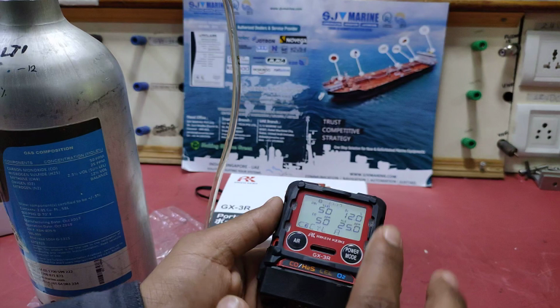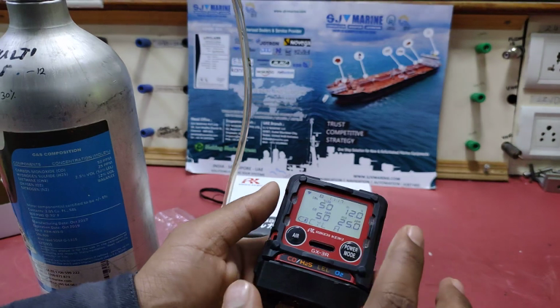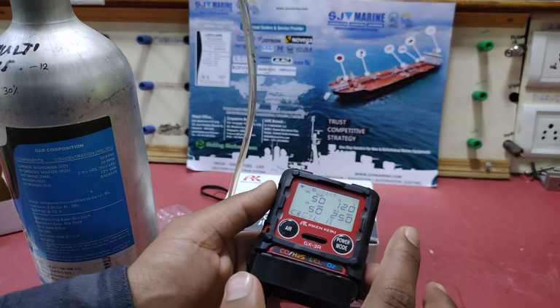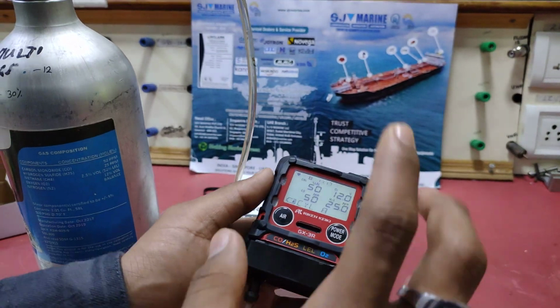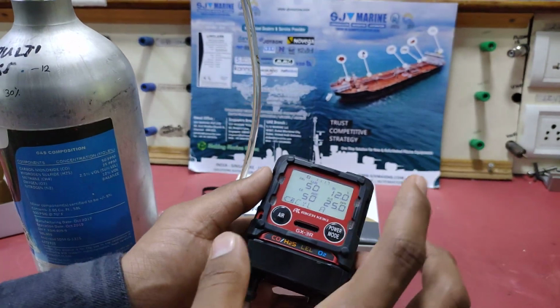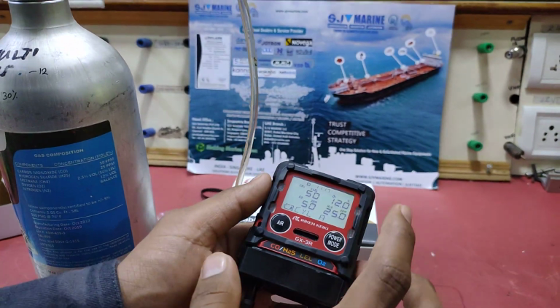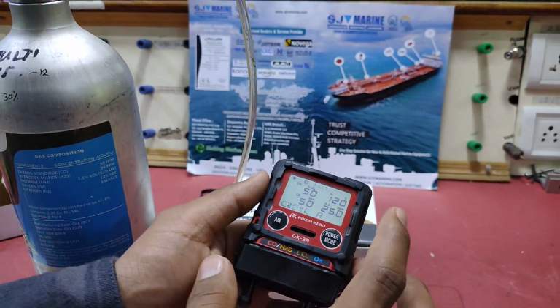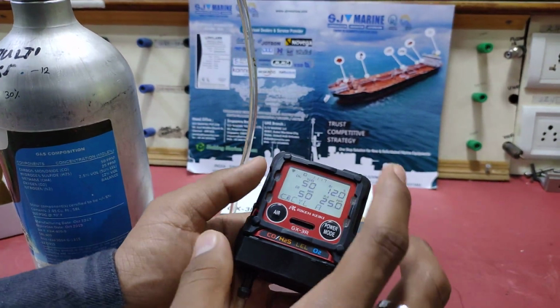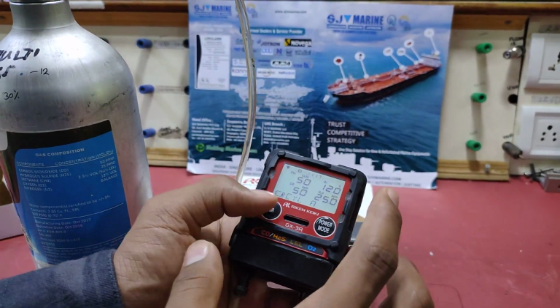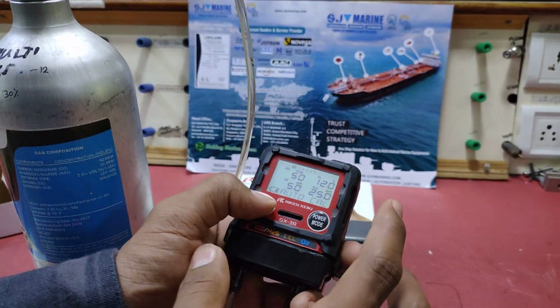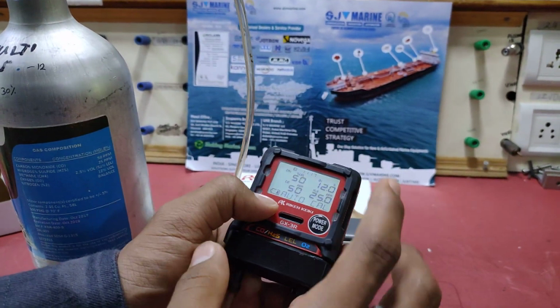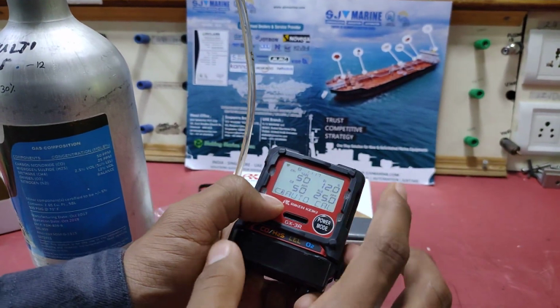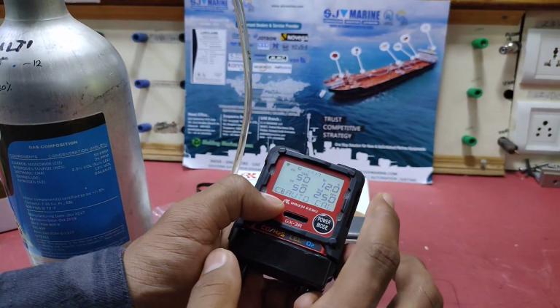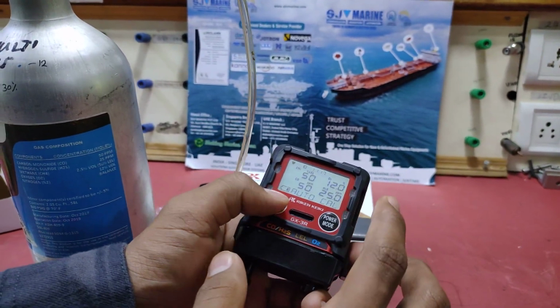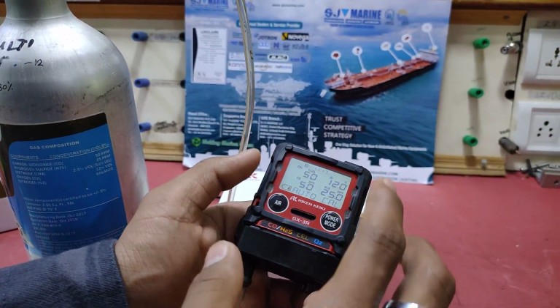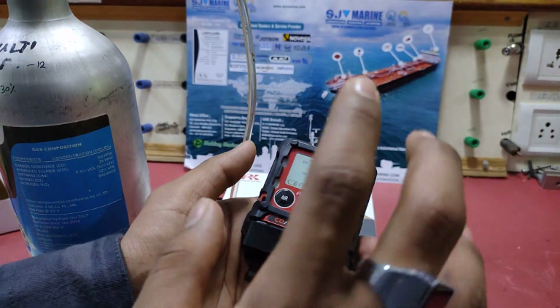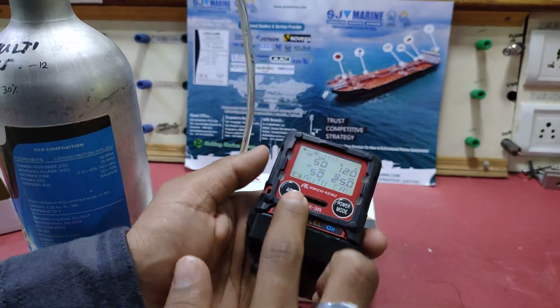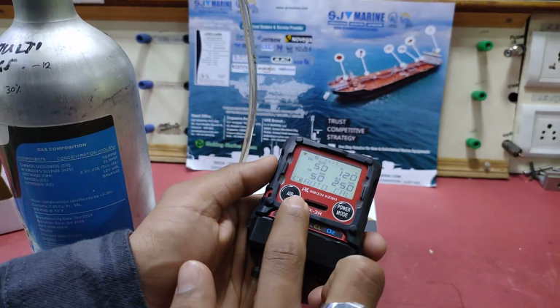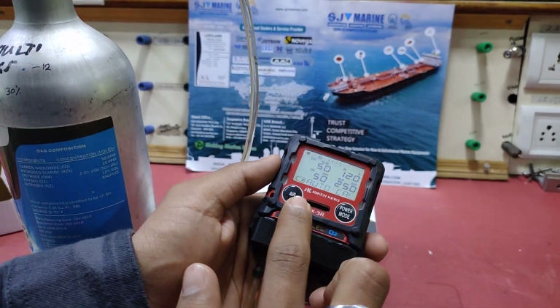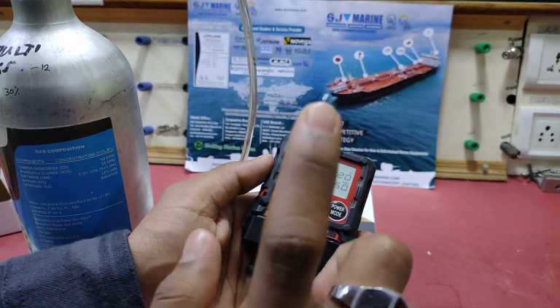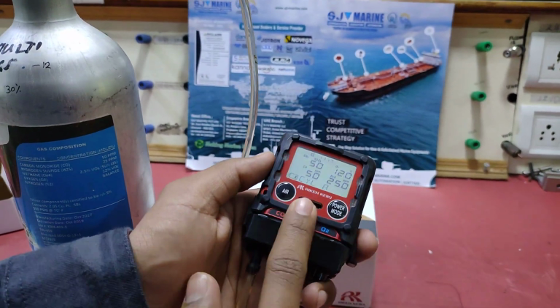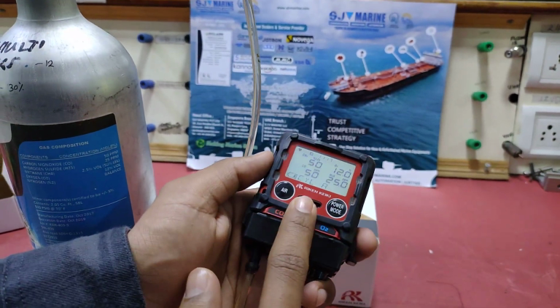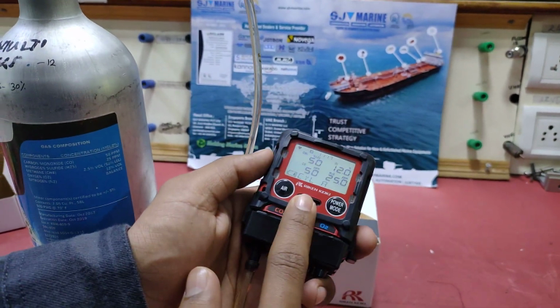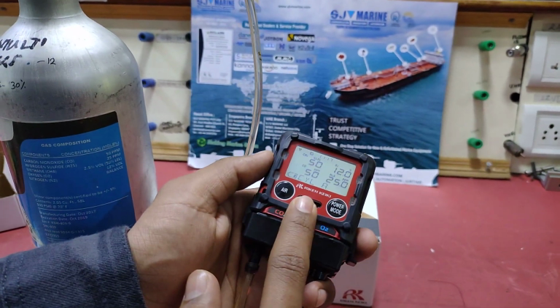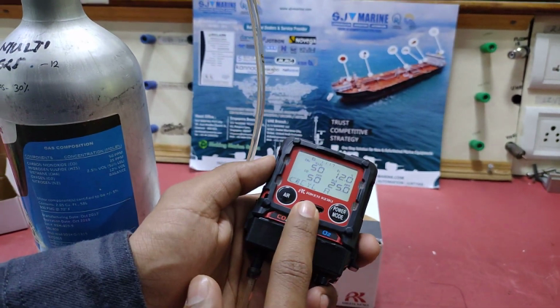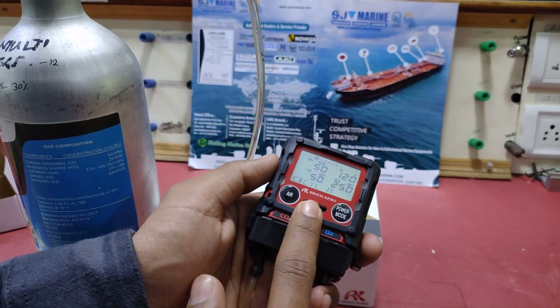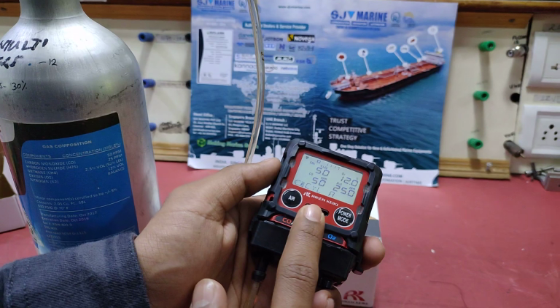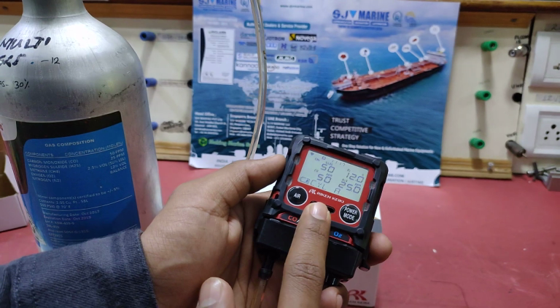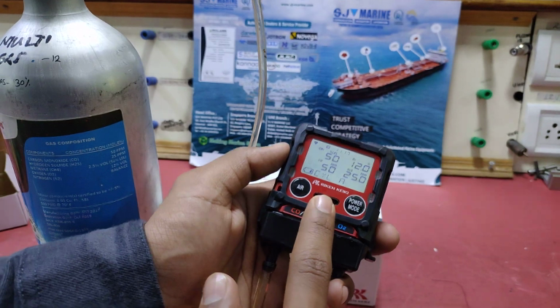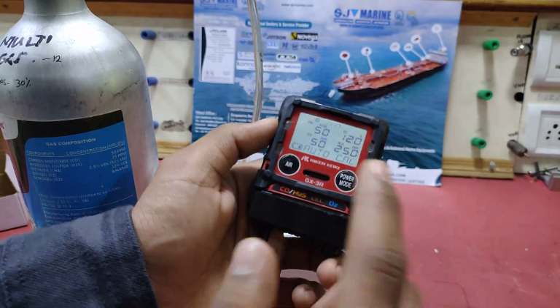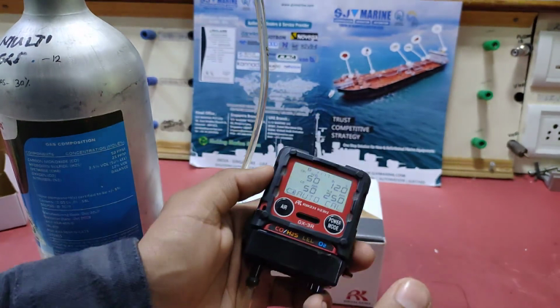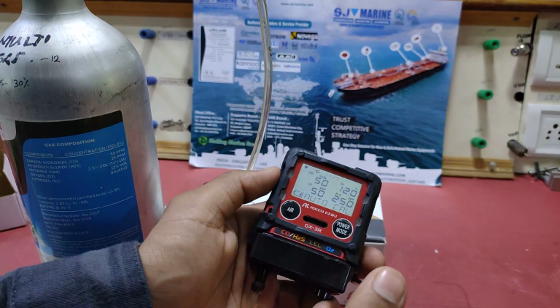This is how to test the gas tester. Thank you.